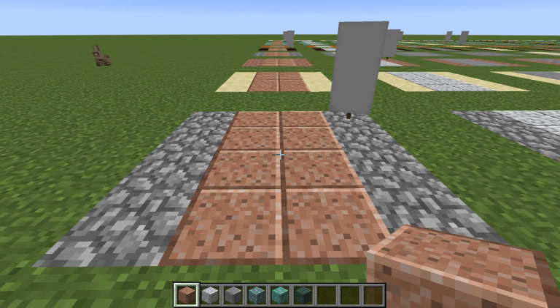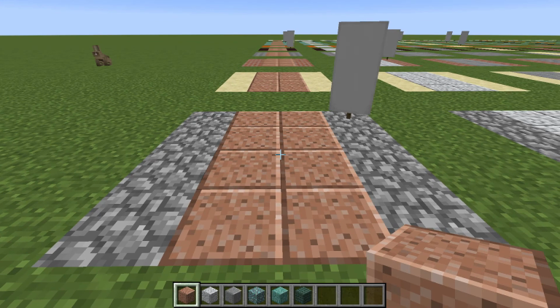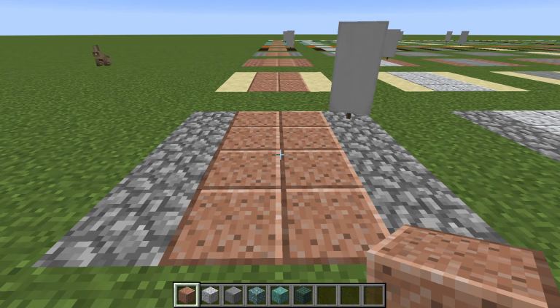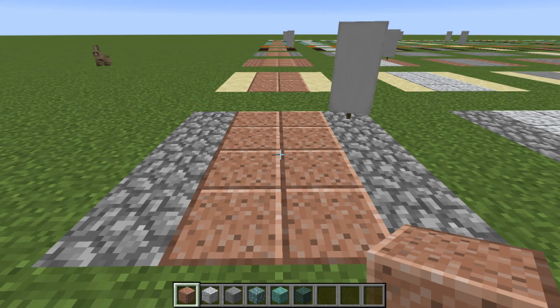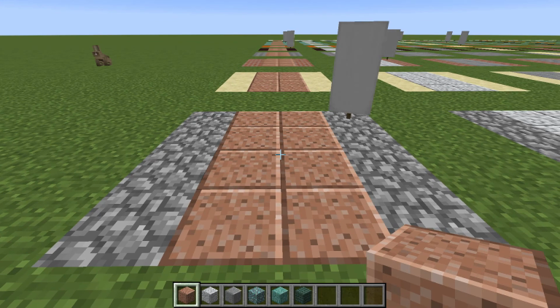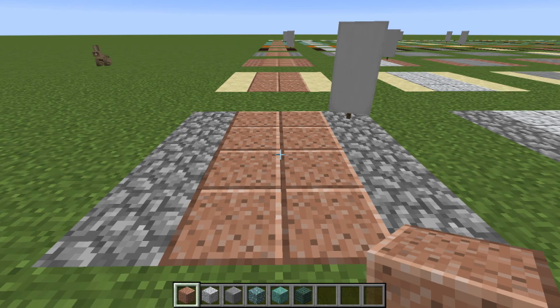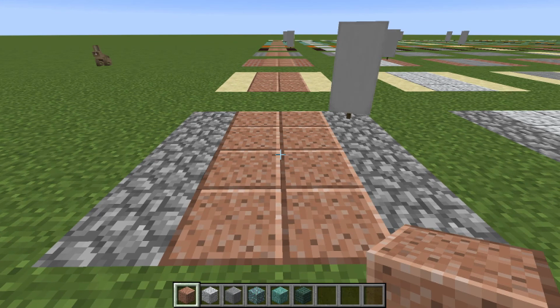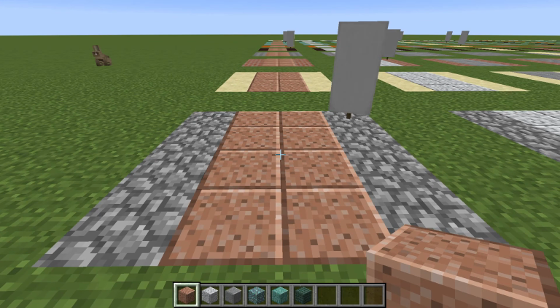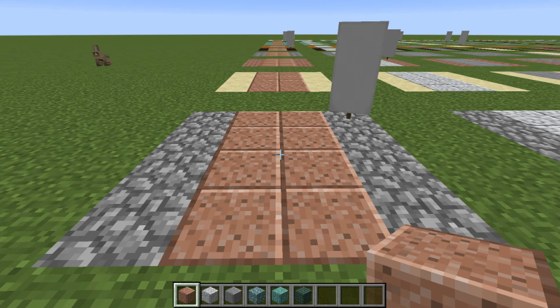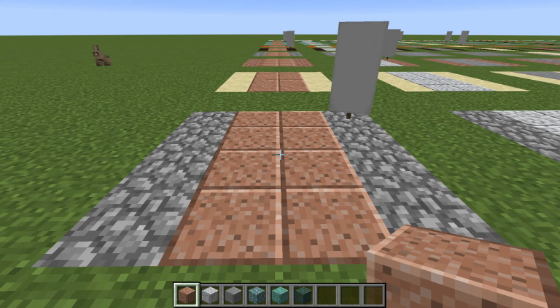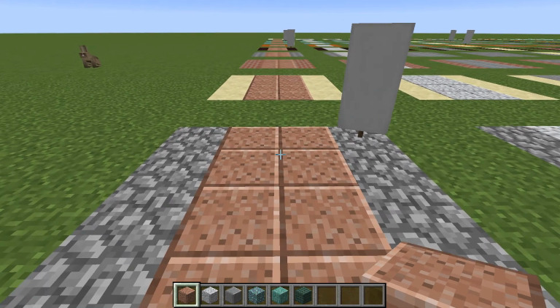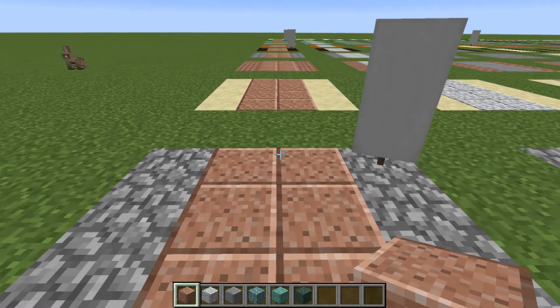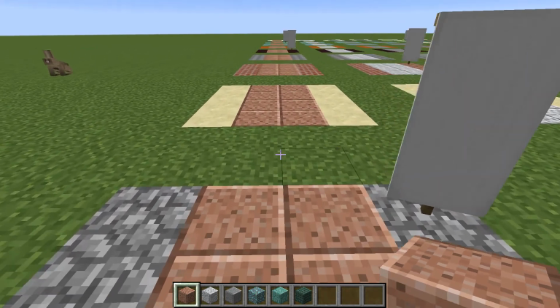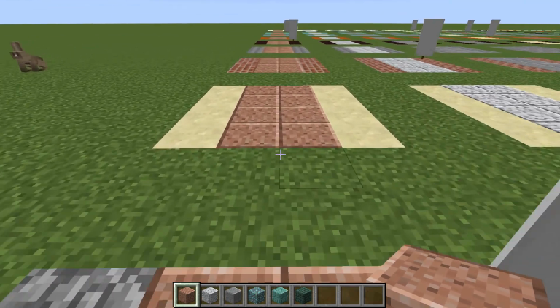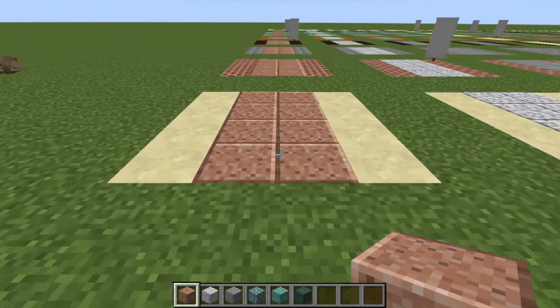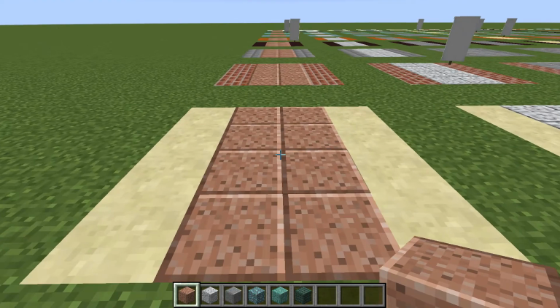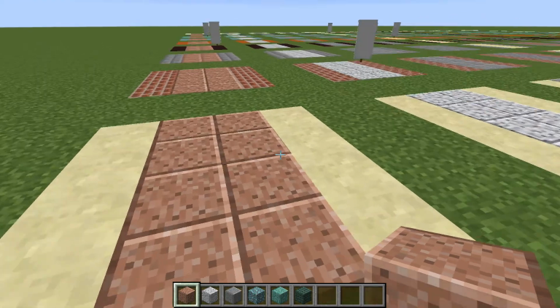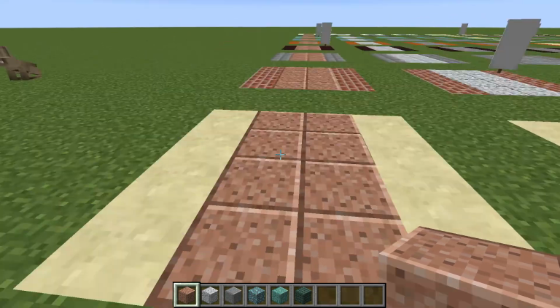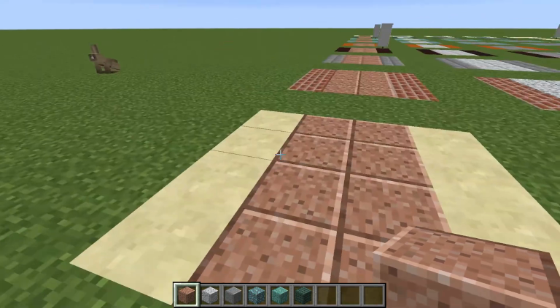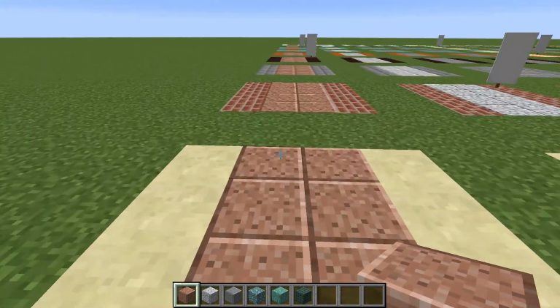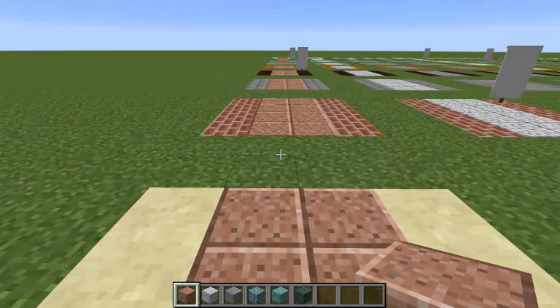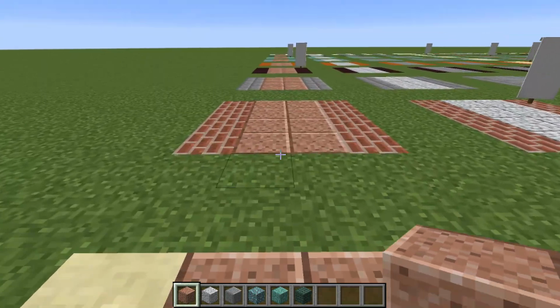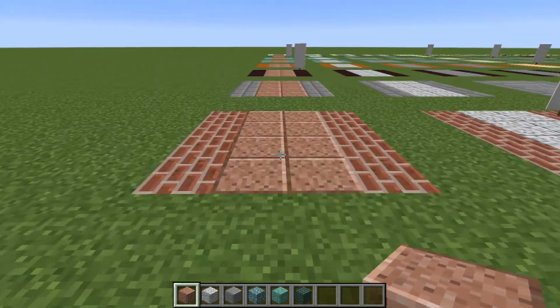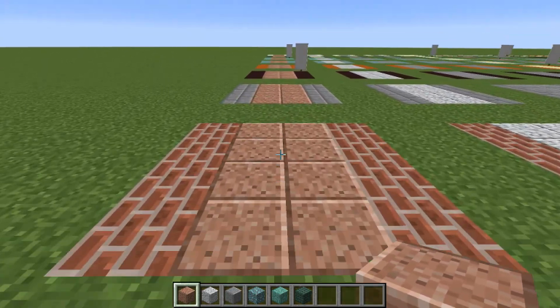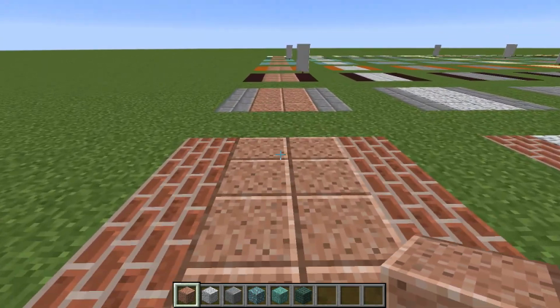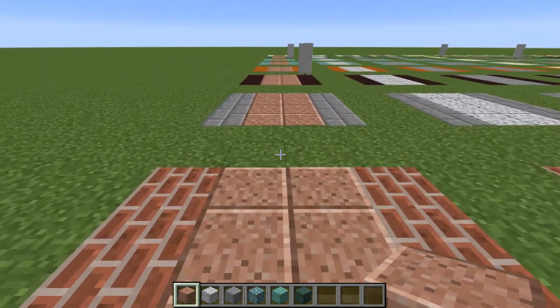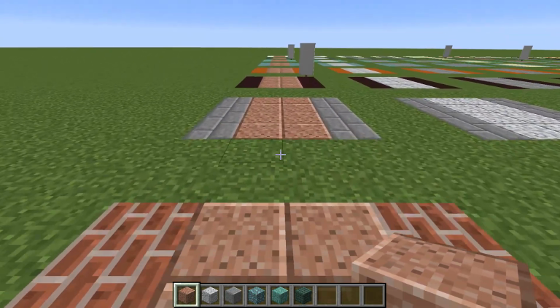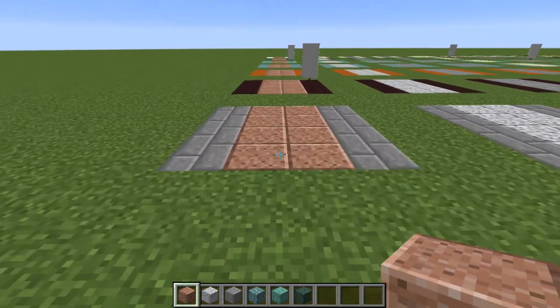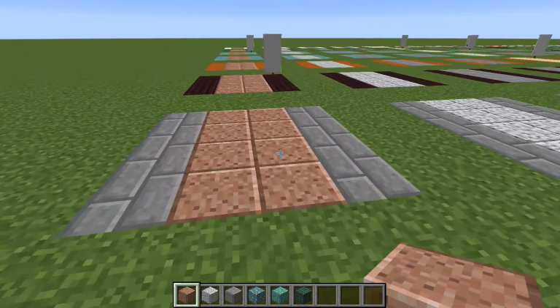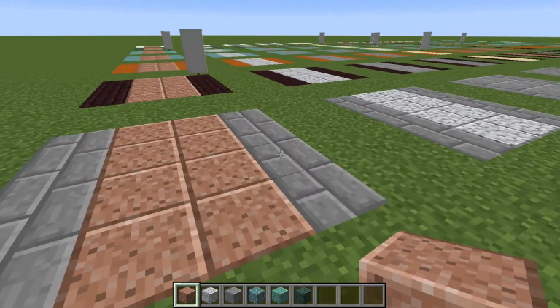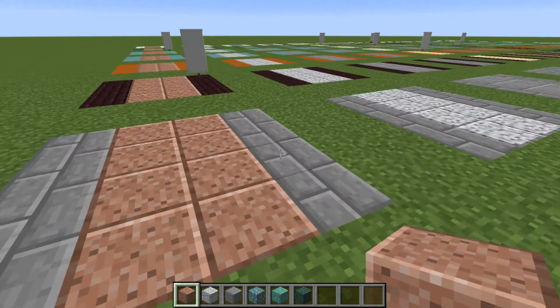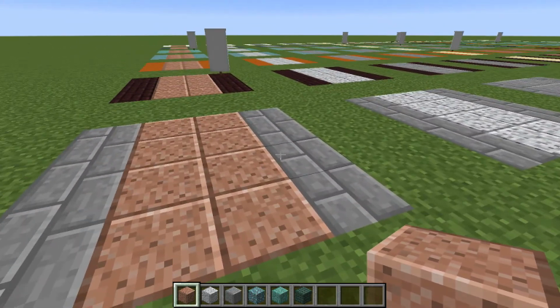I like this one with cobblestone on the side because cobblestone and granite are both going to be easily found right at the very beginning of the game.